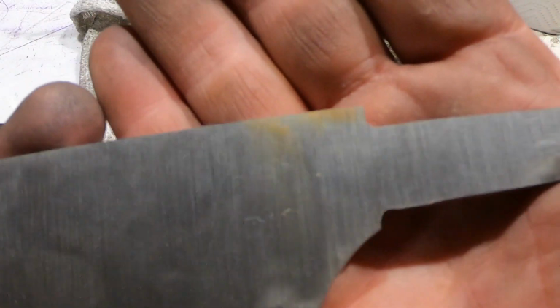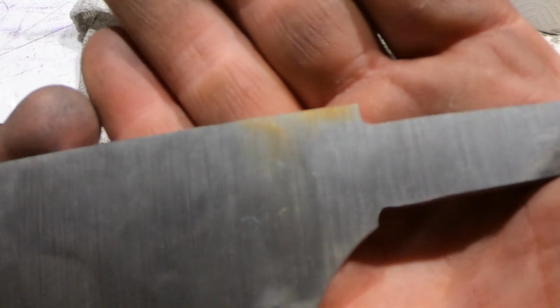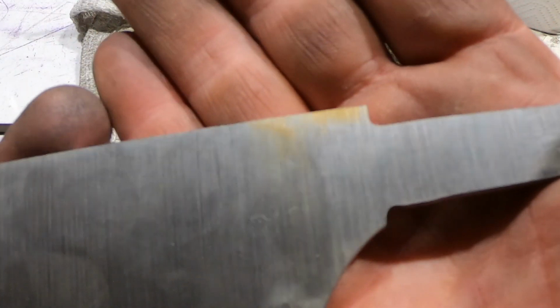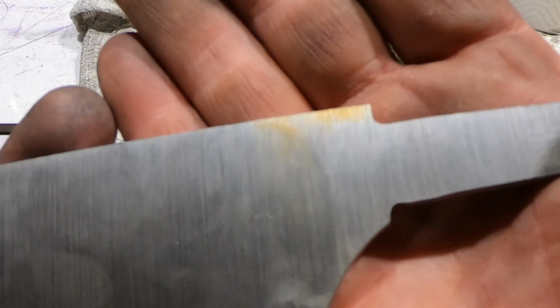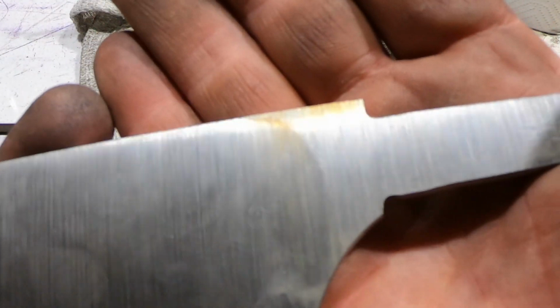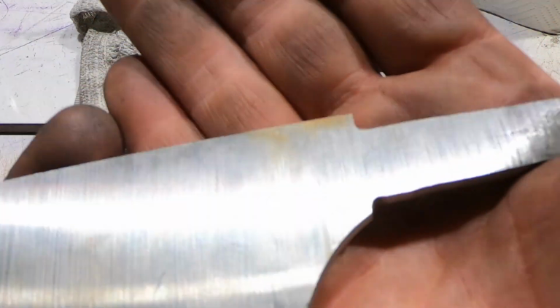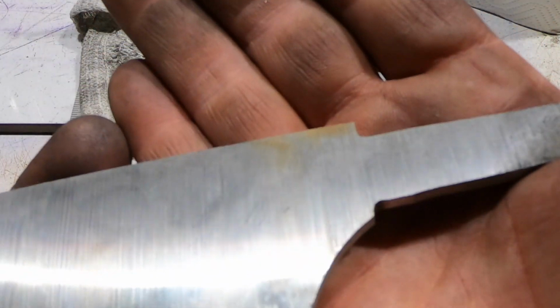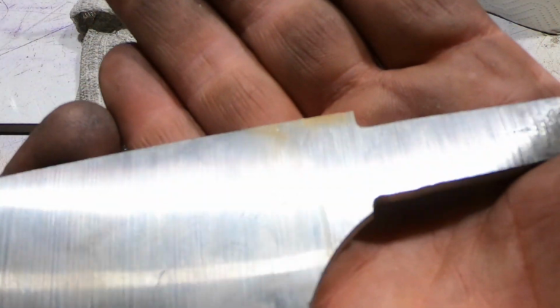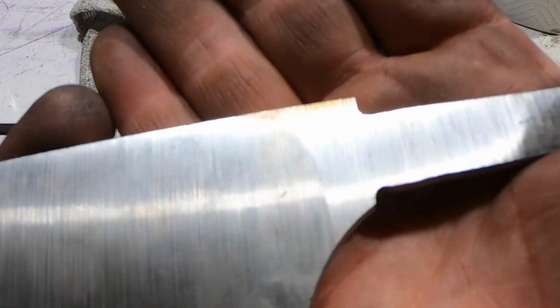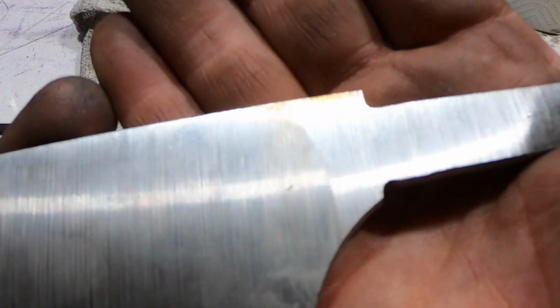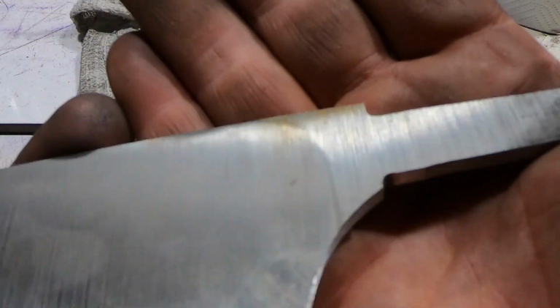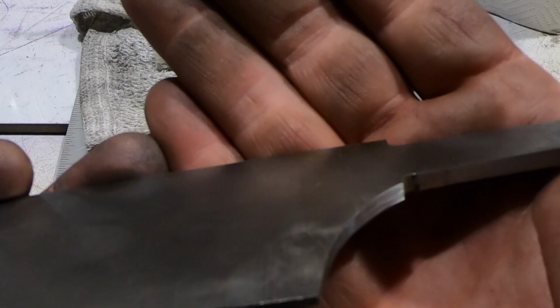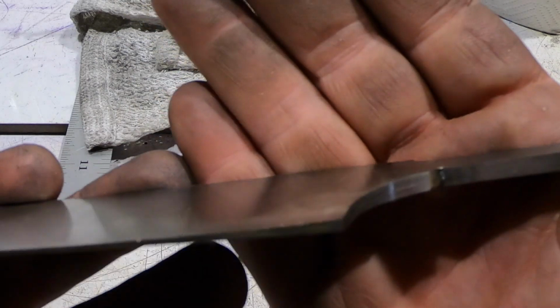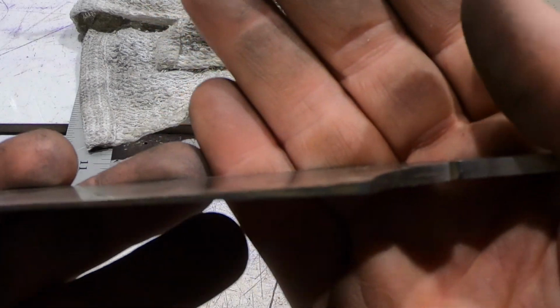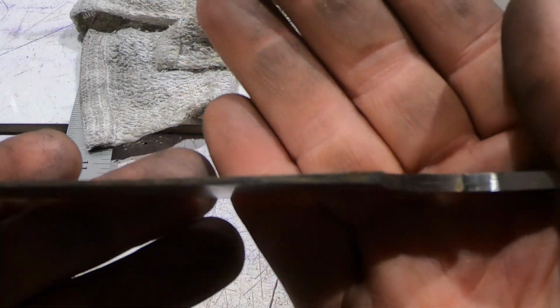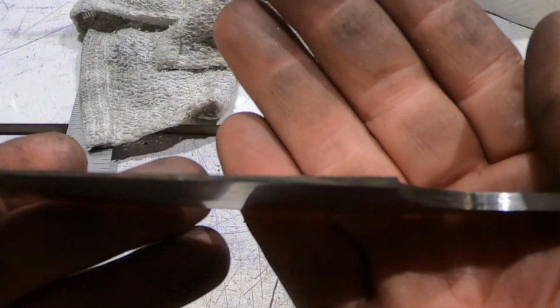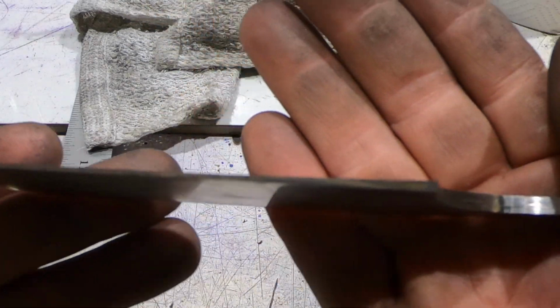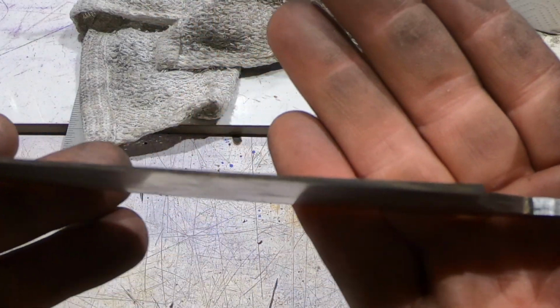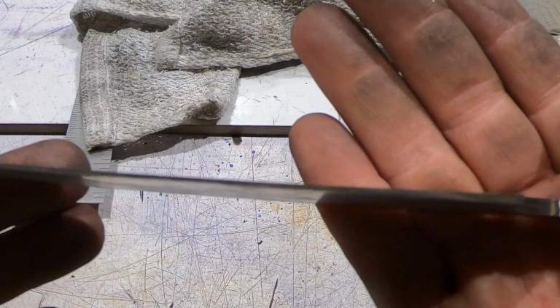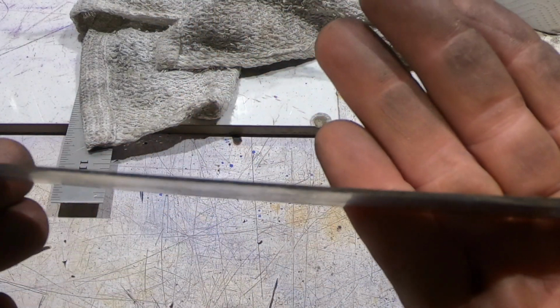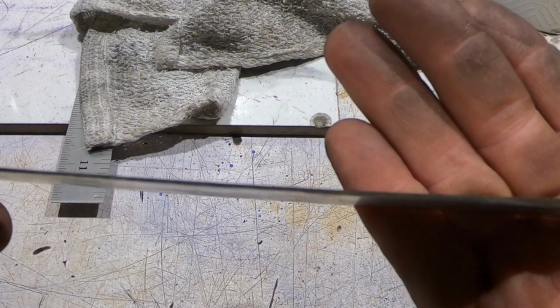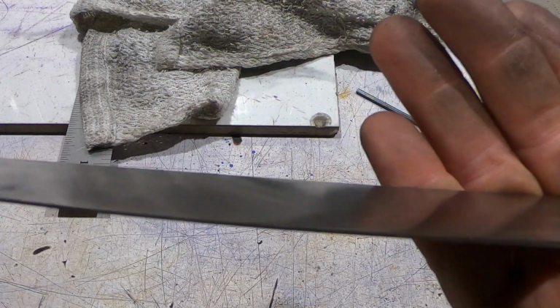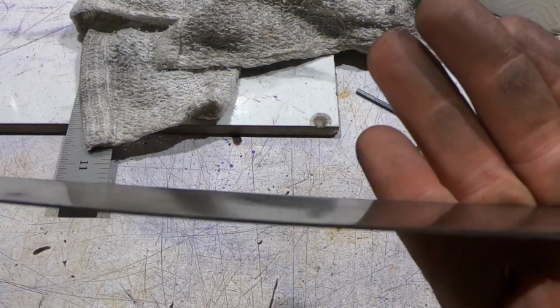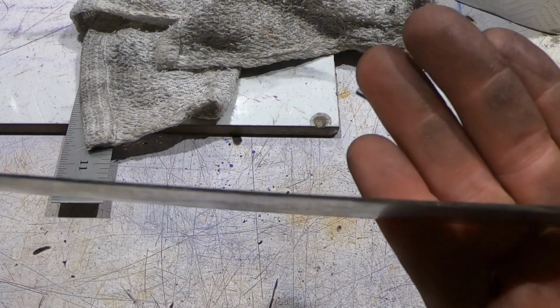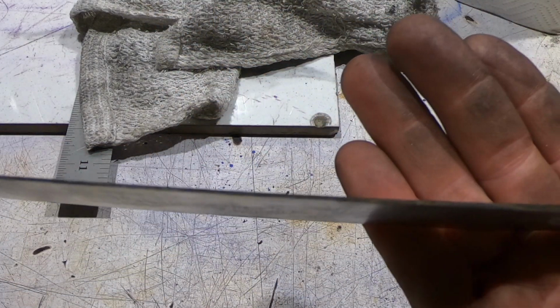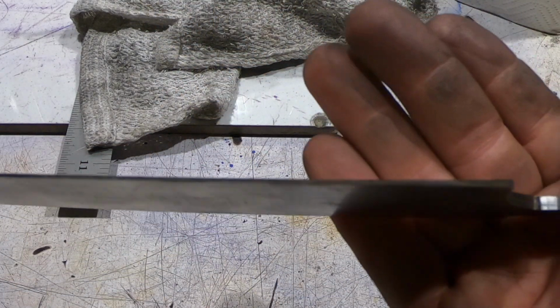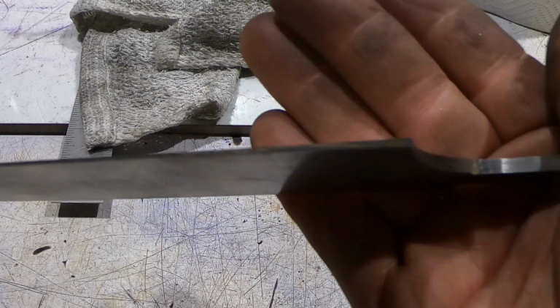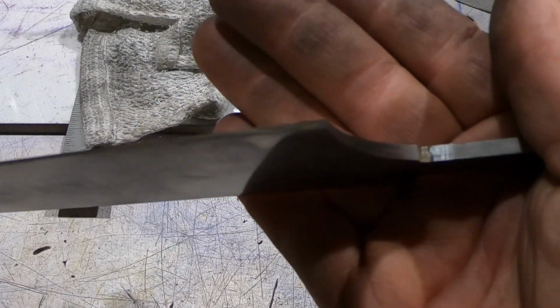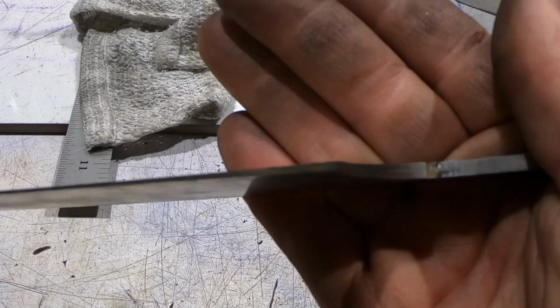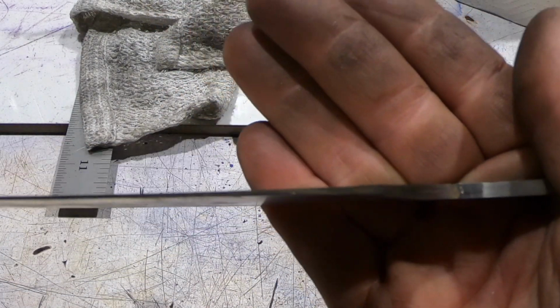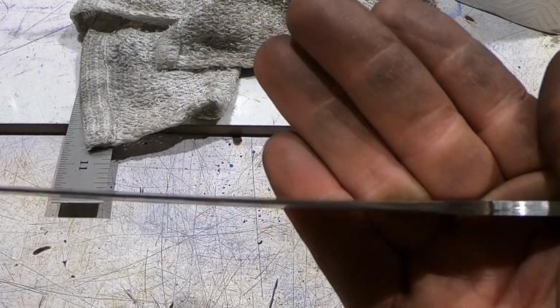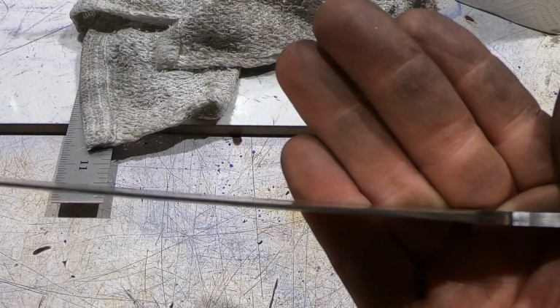Here are the shoulders all milled. Let's go take the blade down to final thickness.